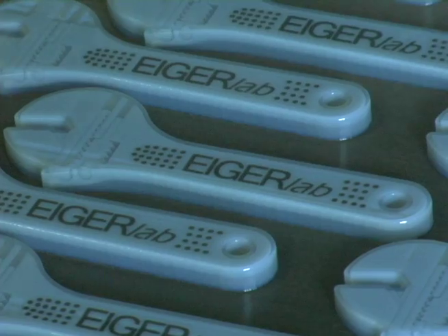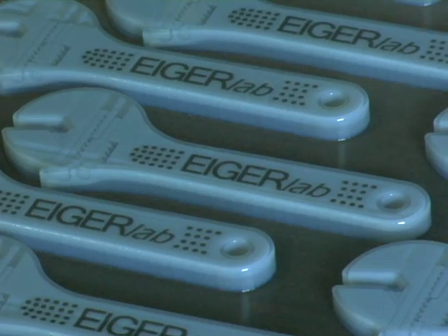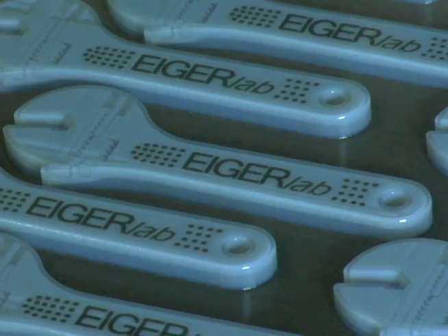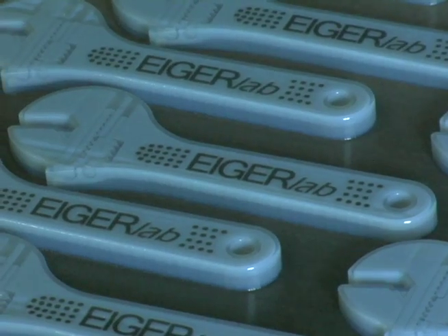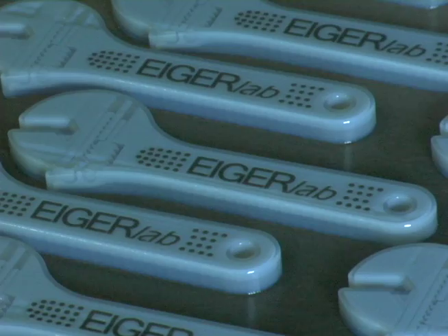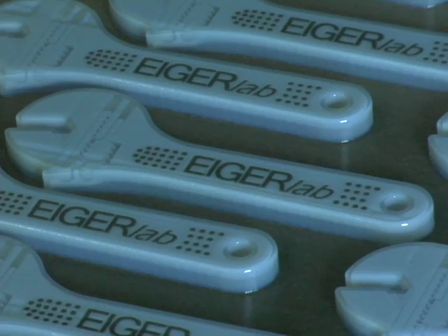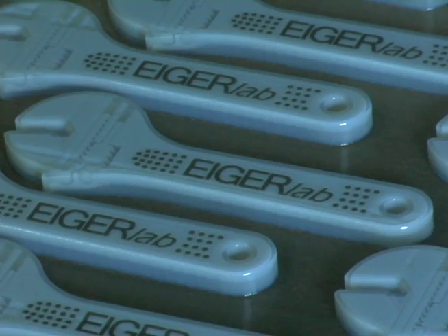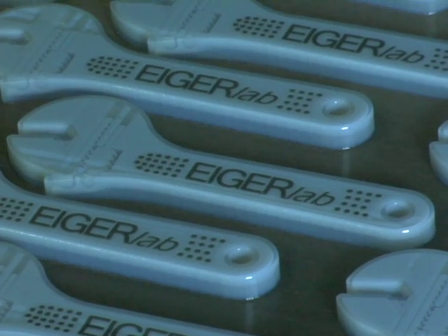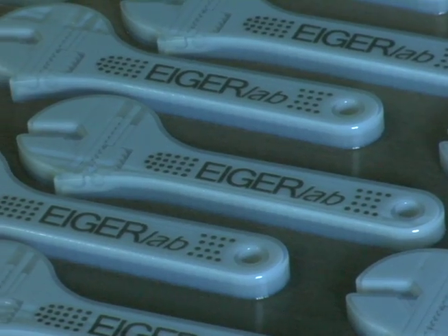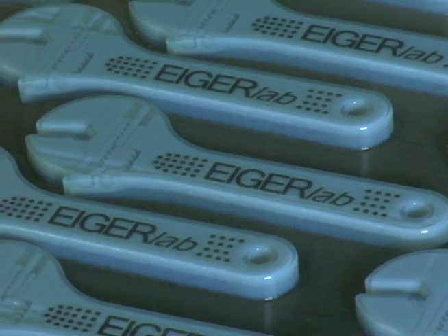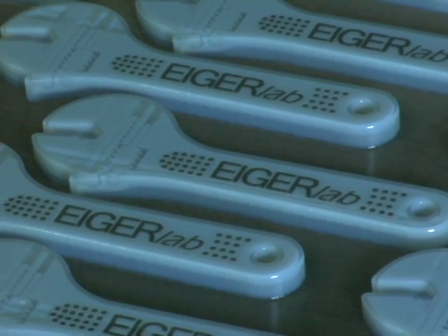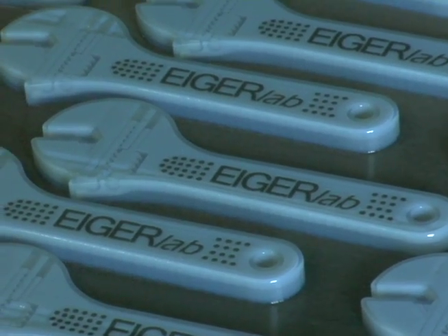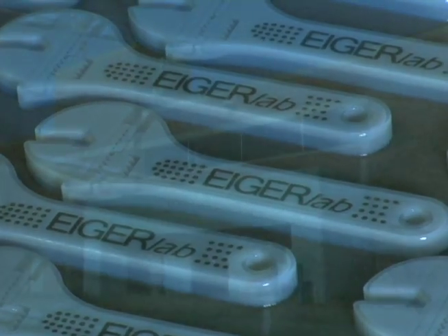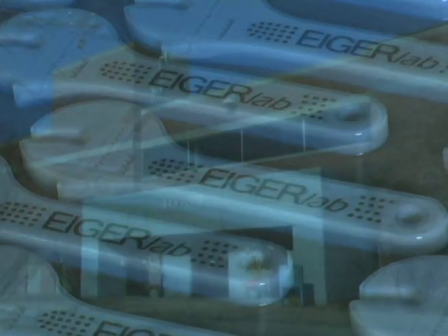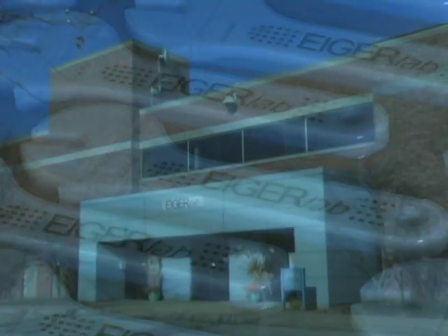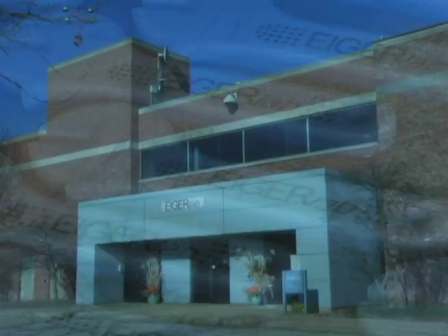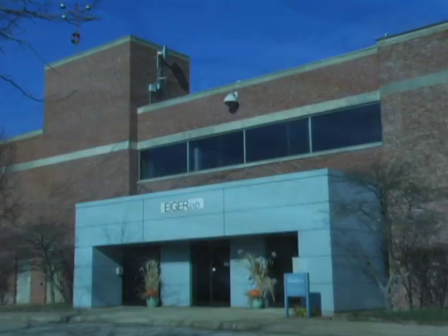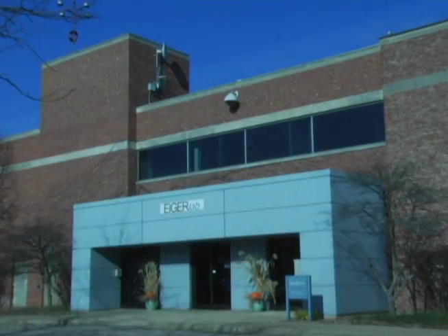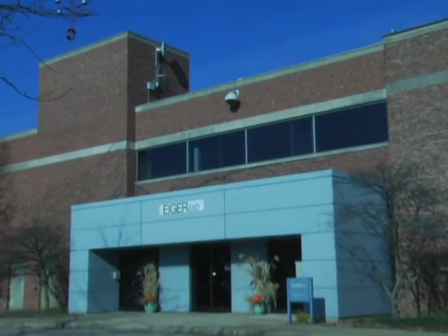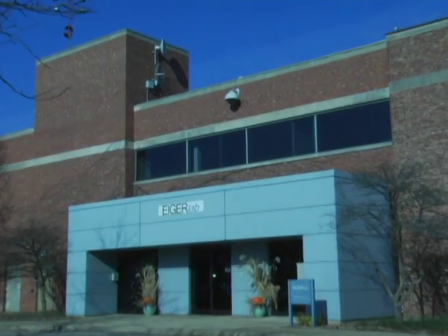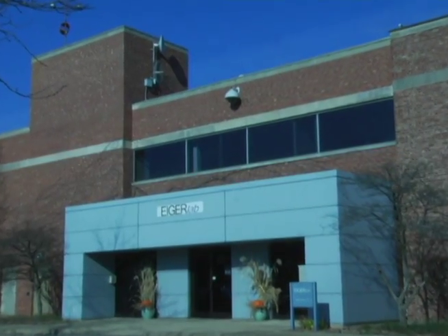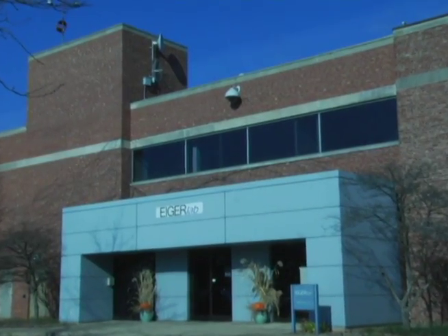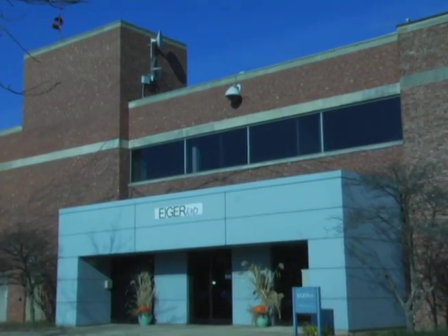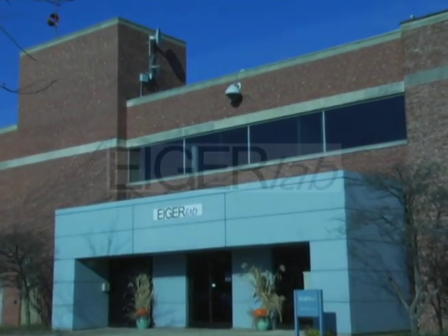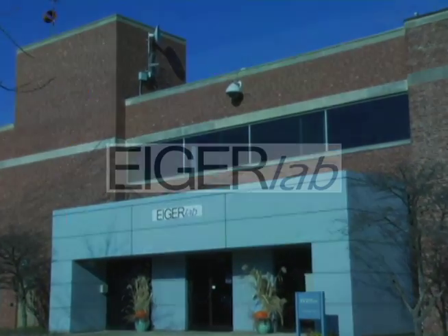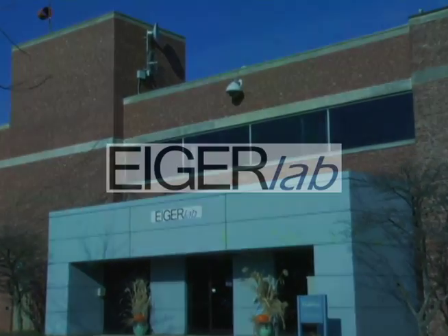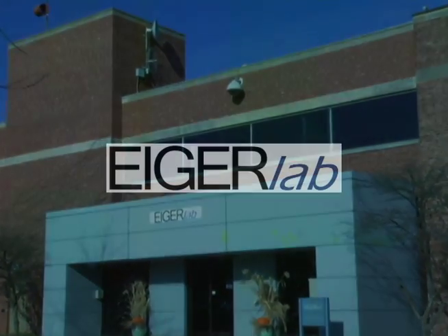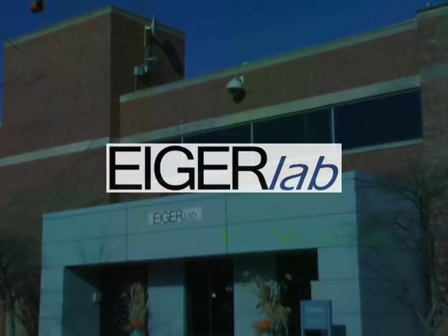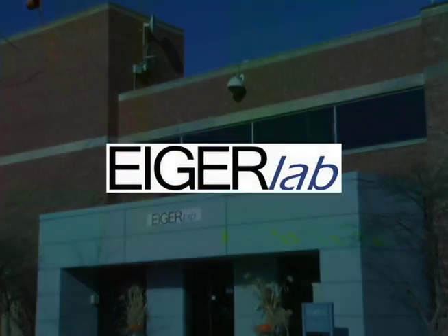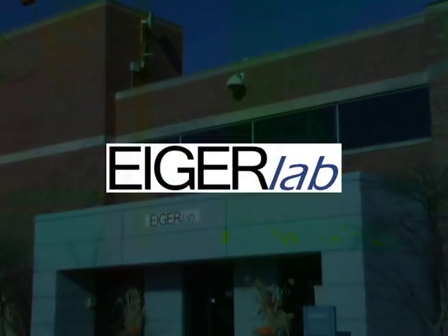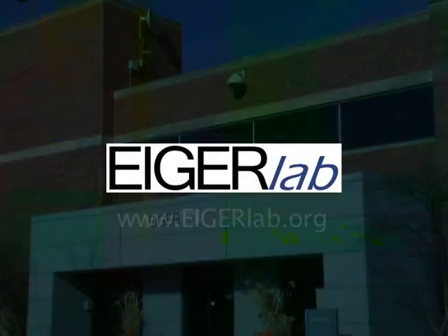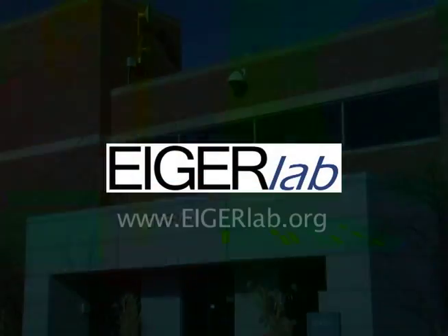The future is now. Contact IgerLab to learn more about the full spectrum of services at the Center for Product Development.